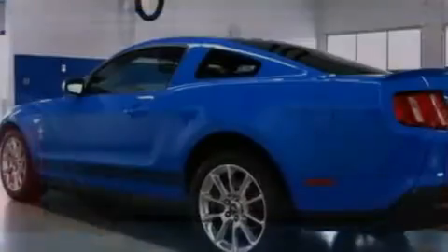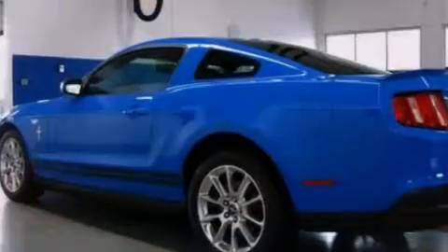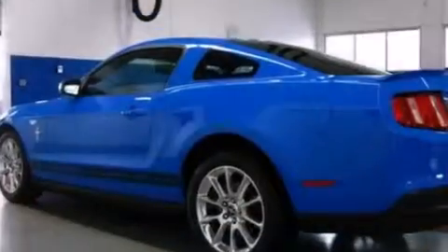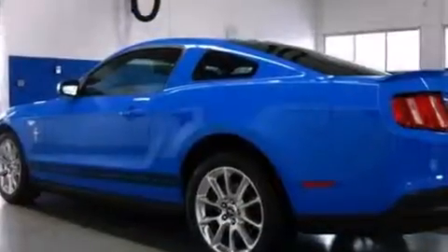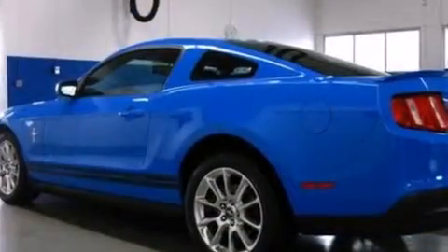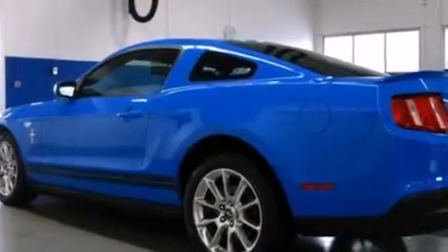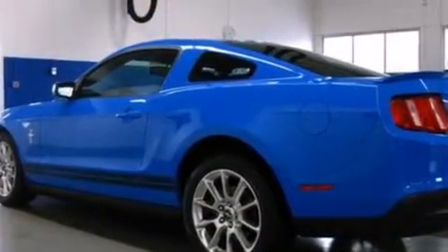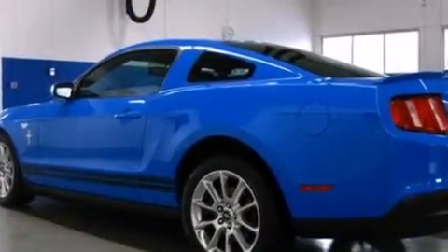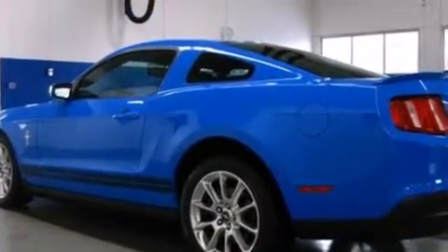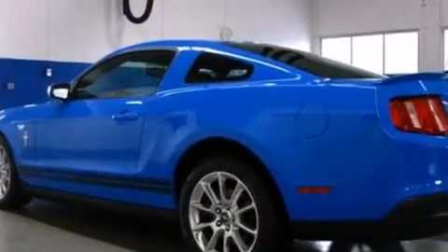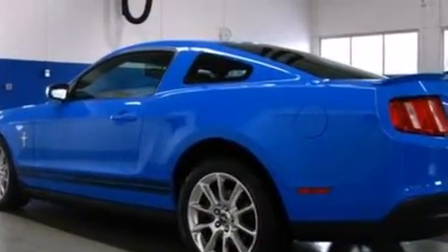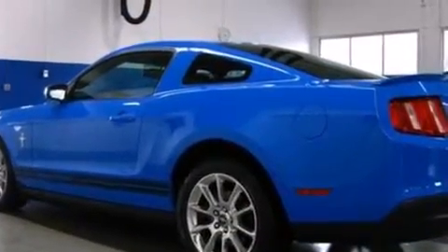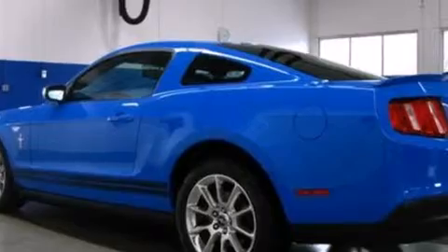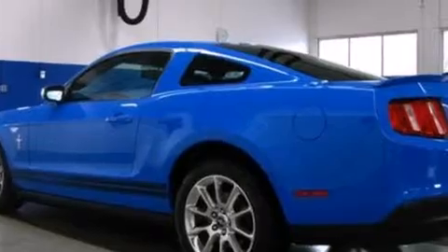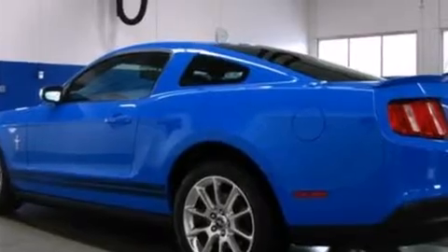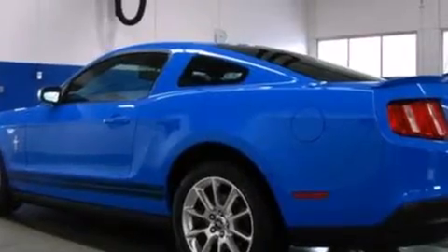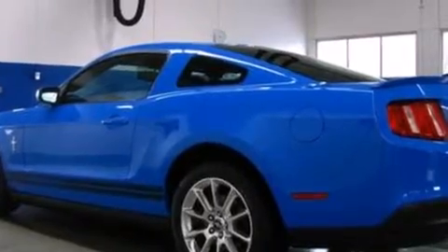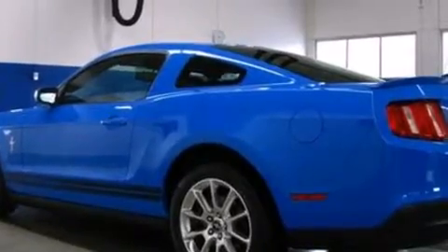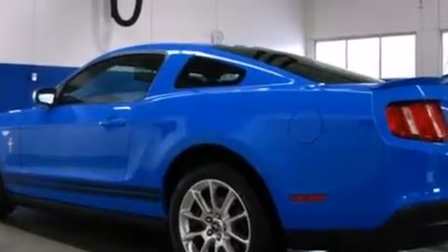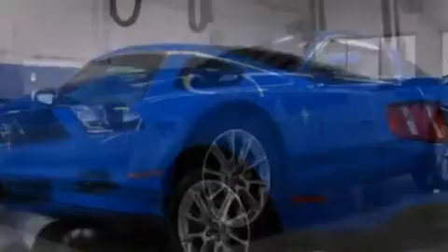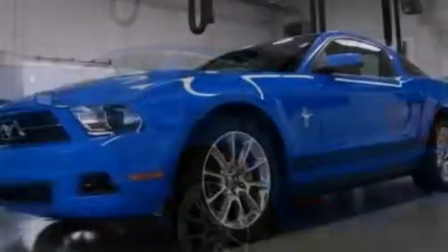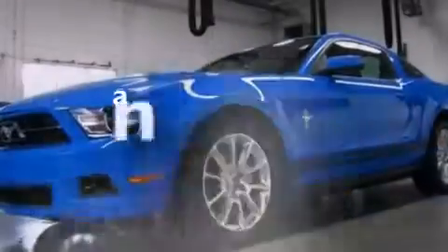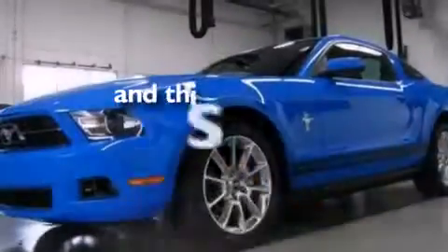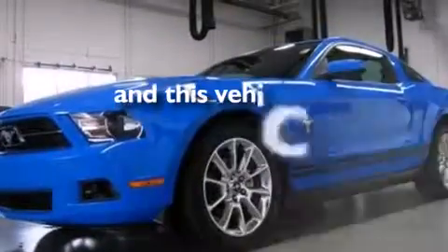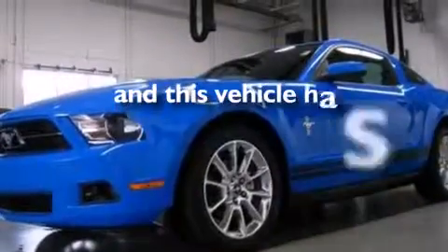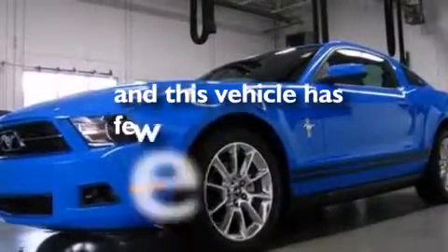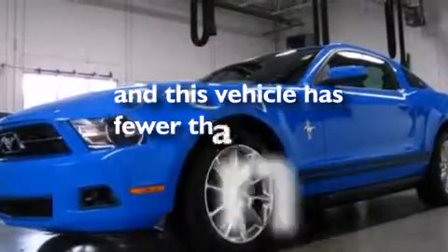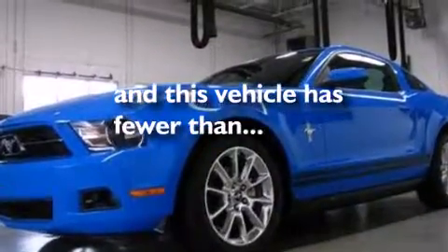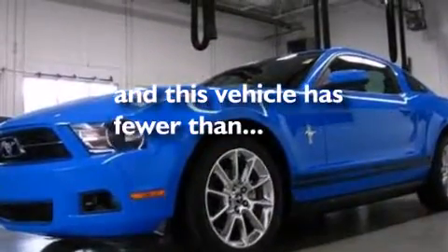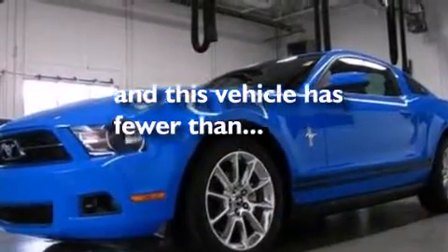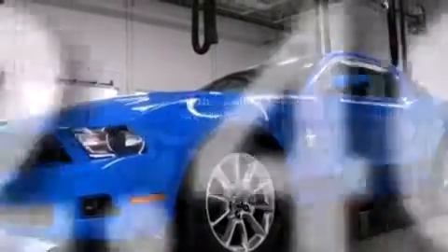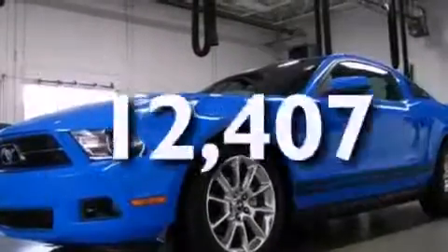Side impact airbags, air conditioning, a split folding rear seat, and this vehicle has less than 13,000 miles.